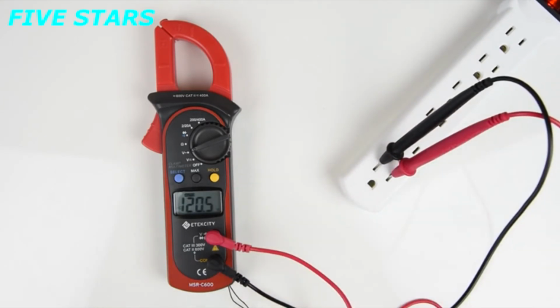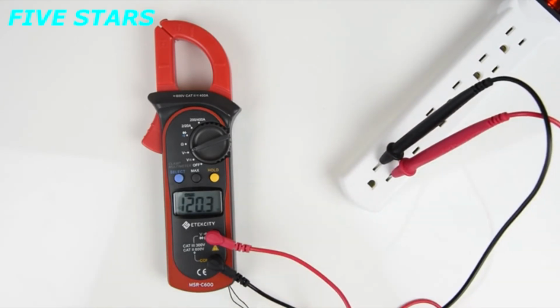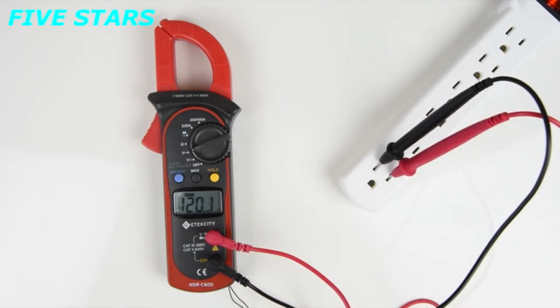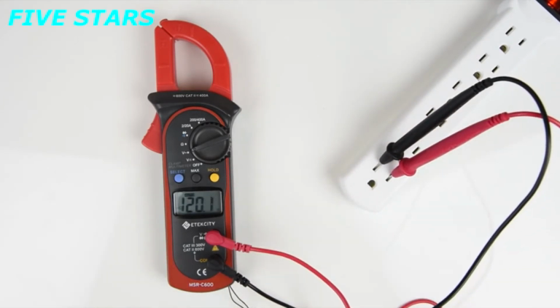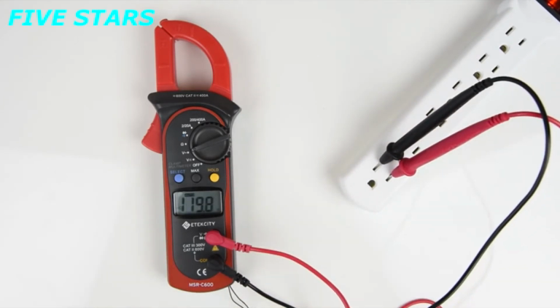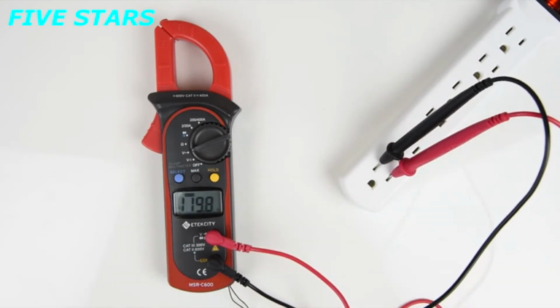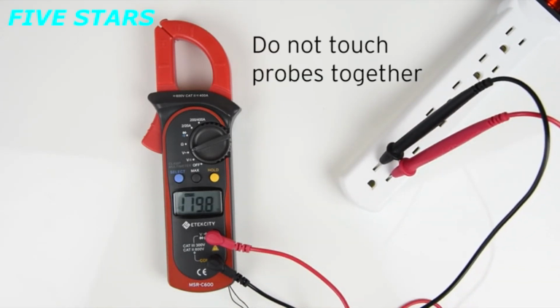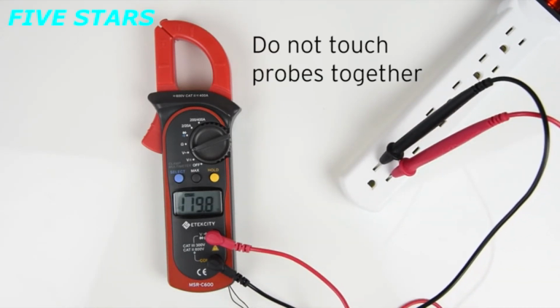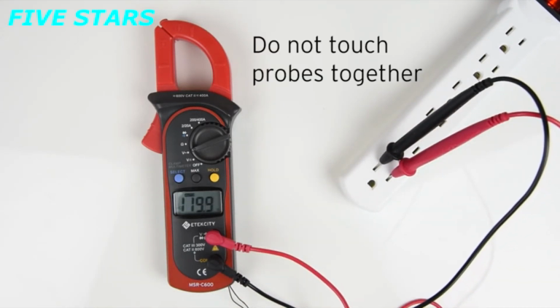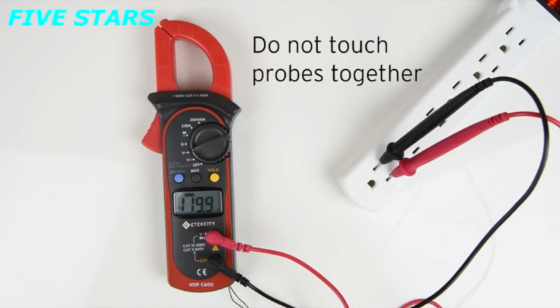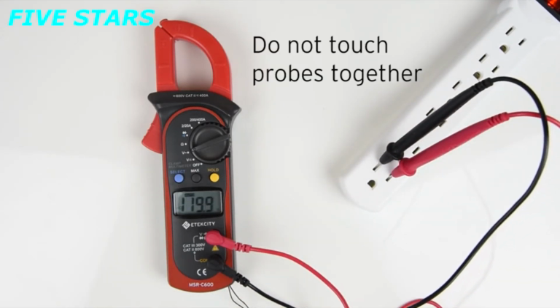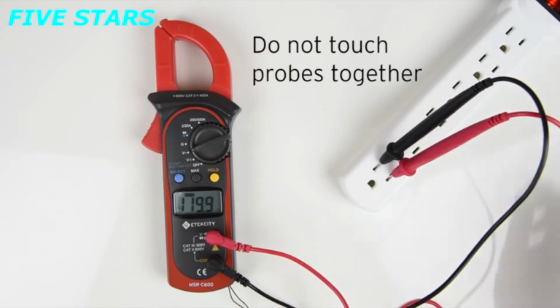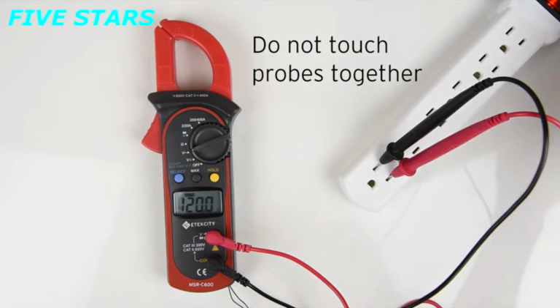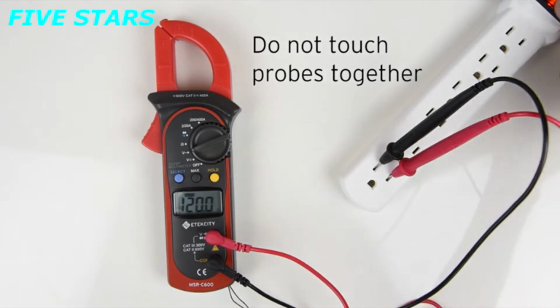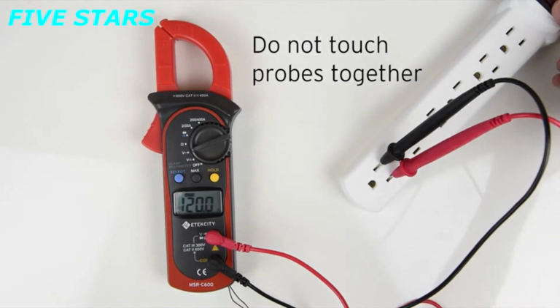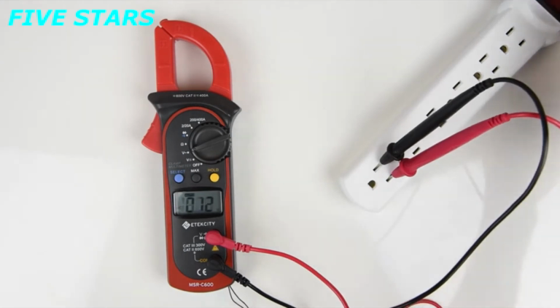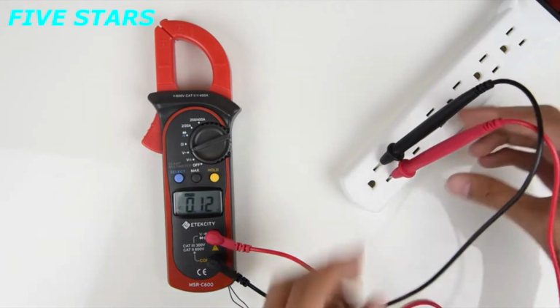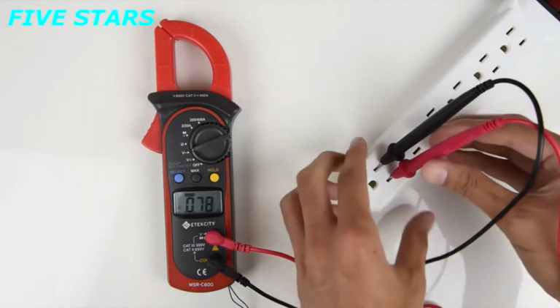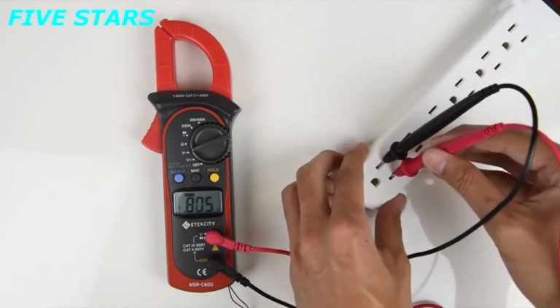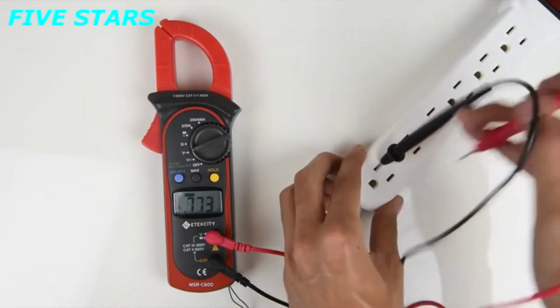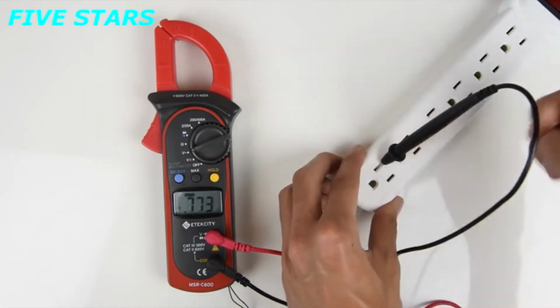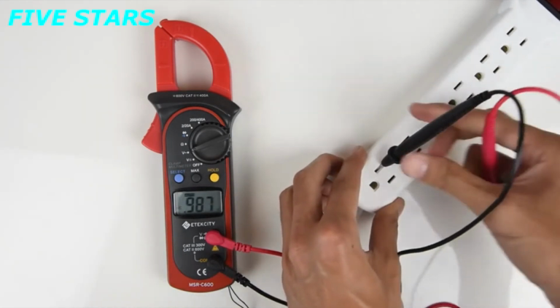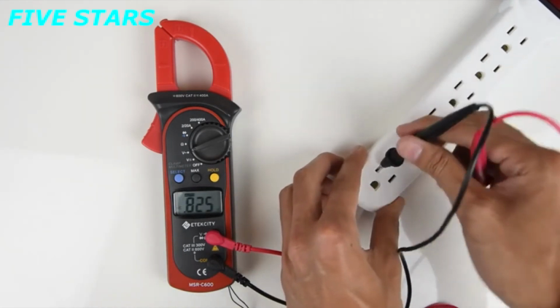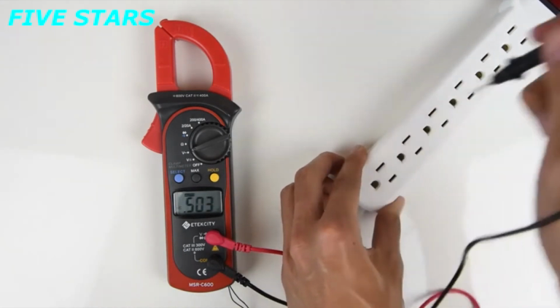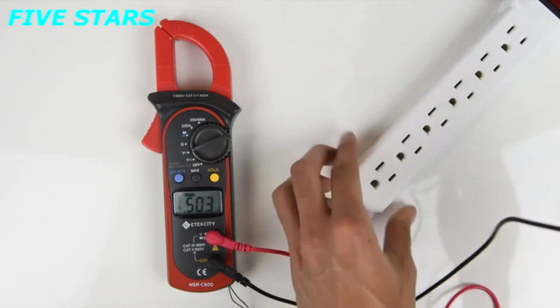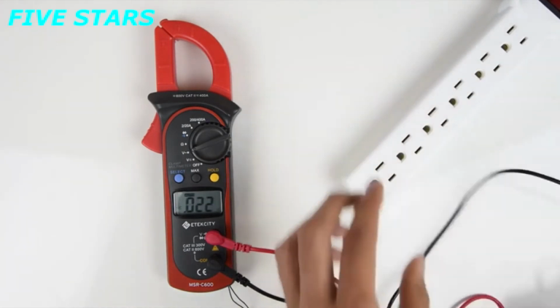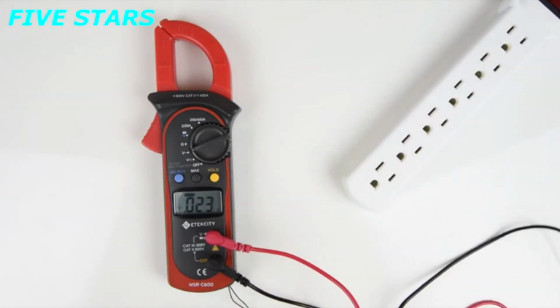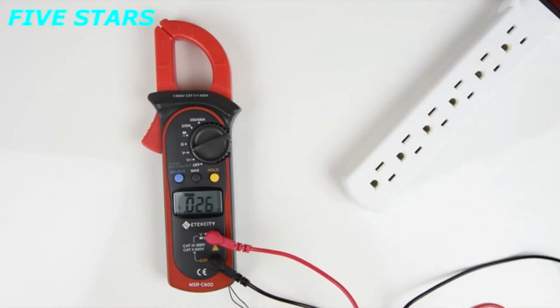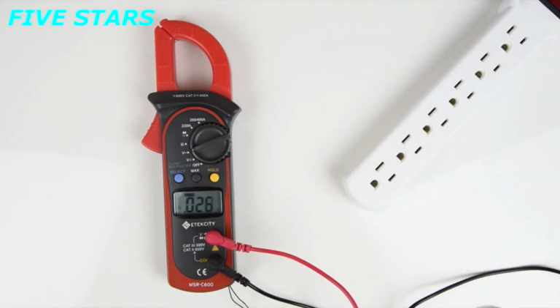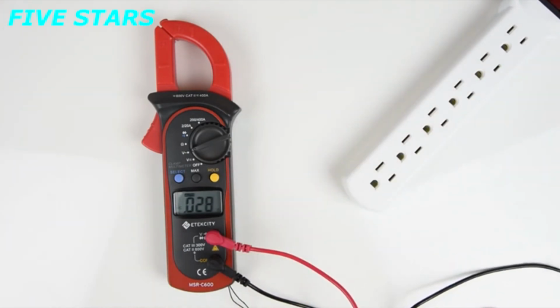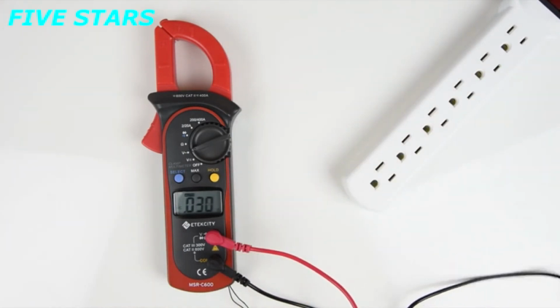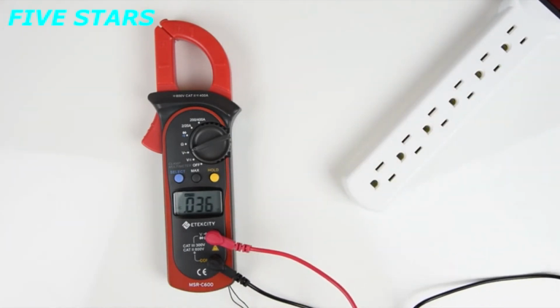Be sure not to touch the metal probes together when sticking them into the socket. You can seriously injure yourself or break the meter.